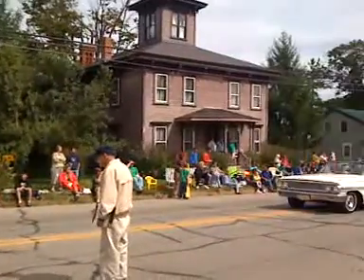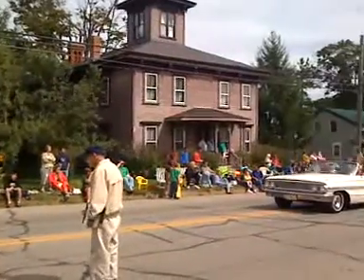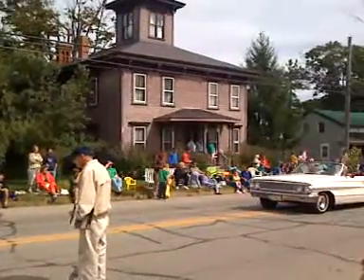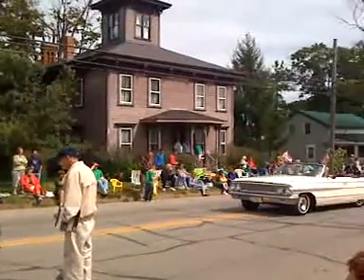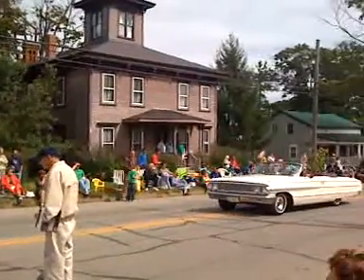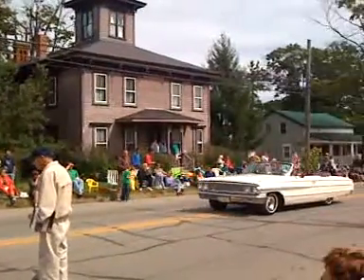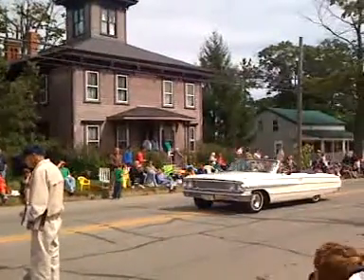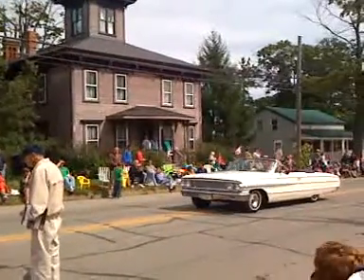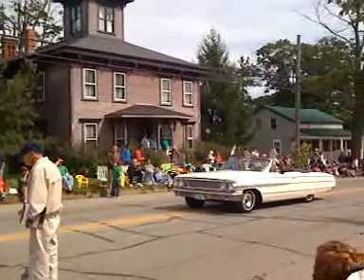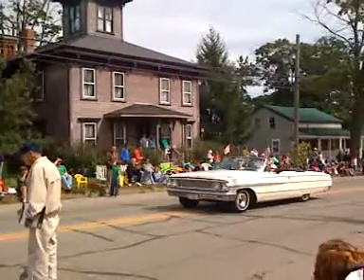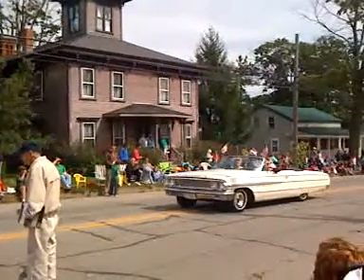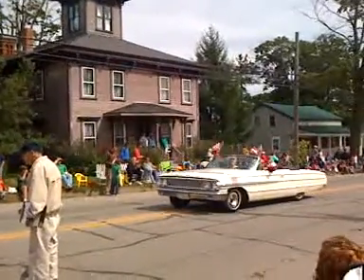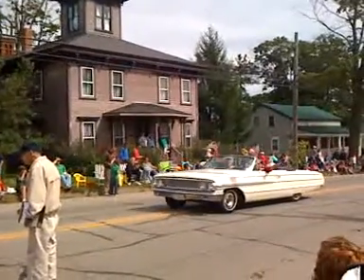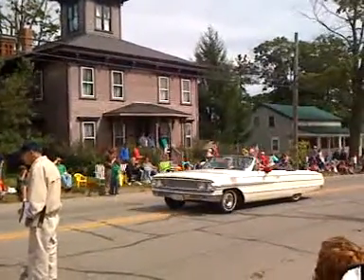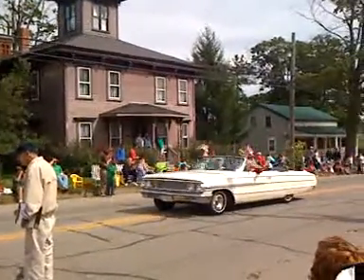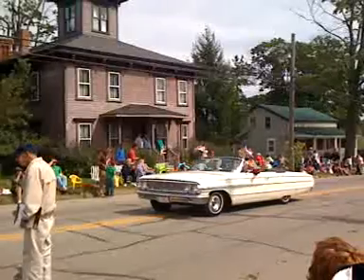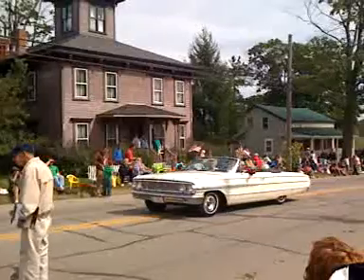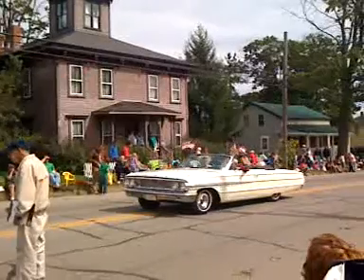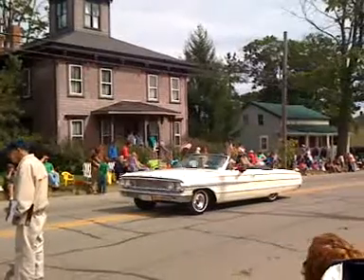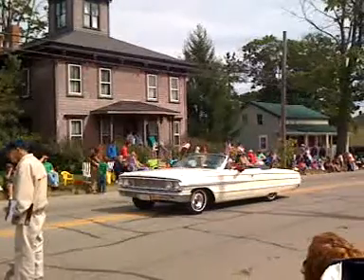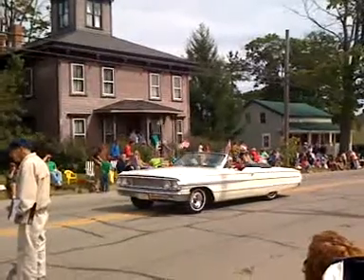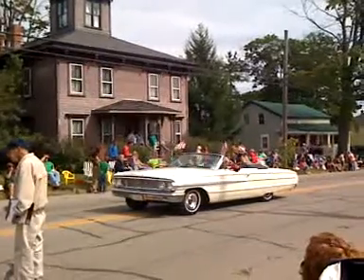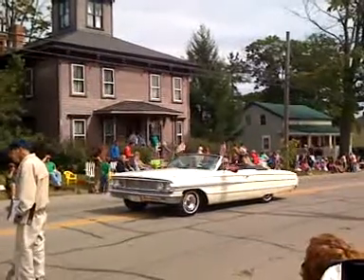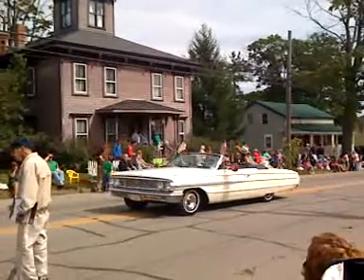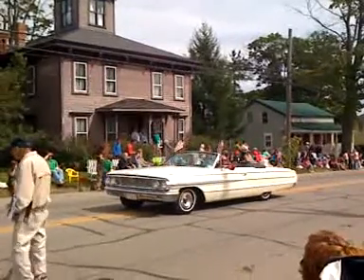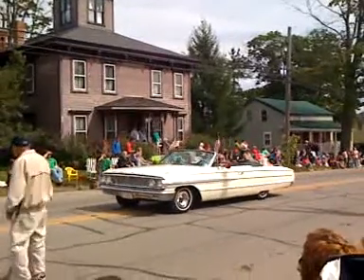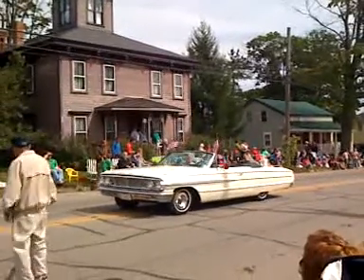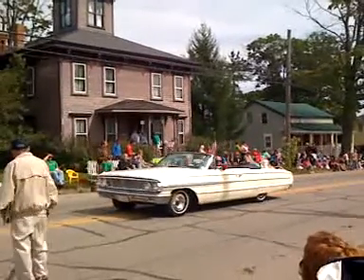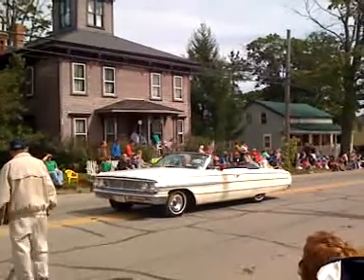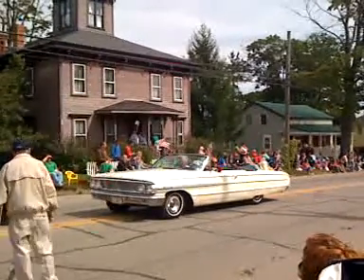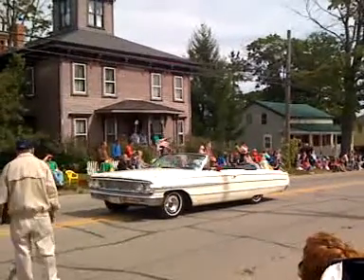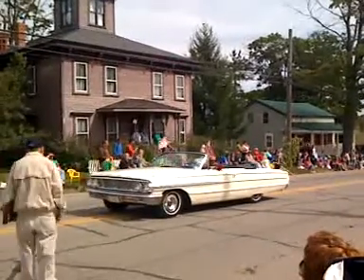There's Cap Lindsey driving his '64 Ford Galaxy 500. That's a nice car.